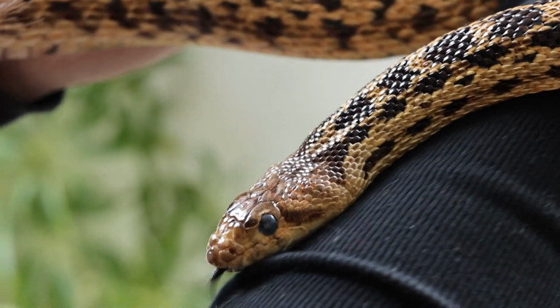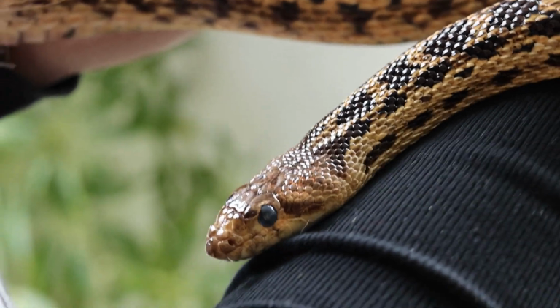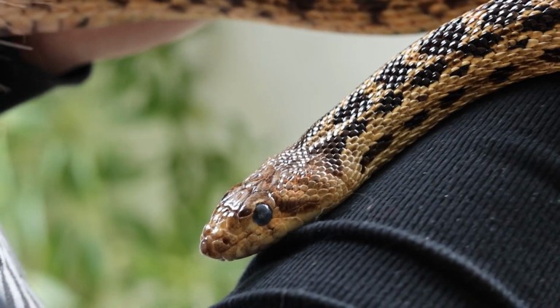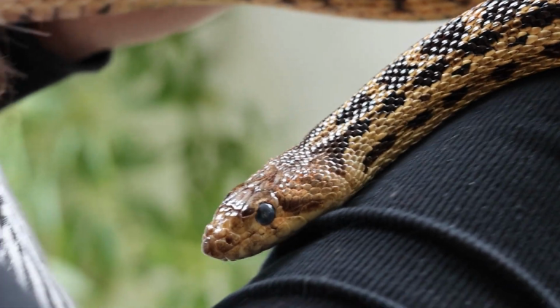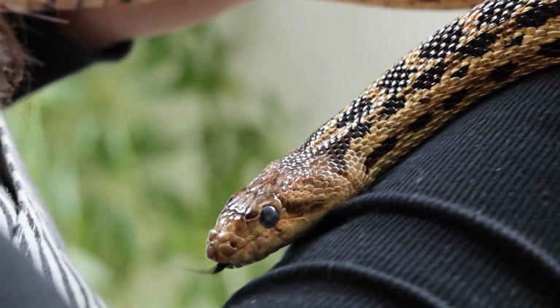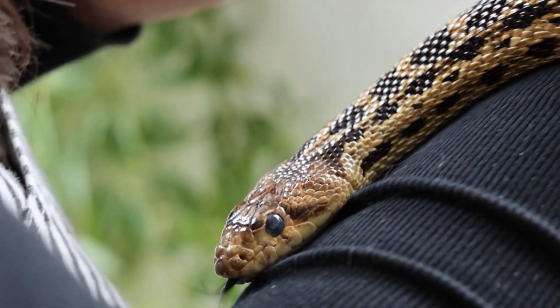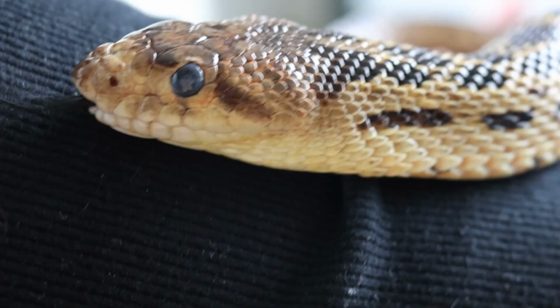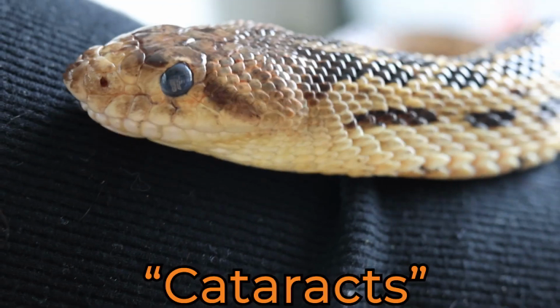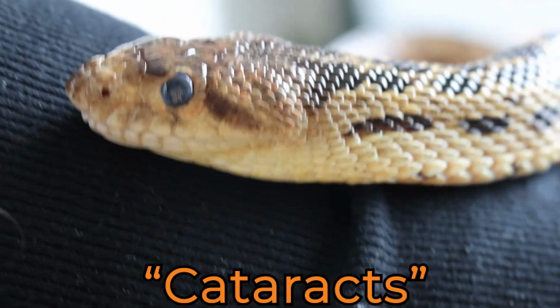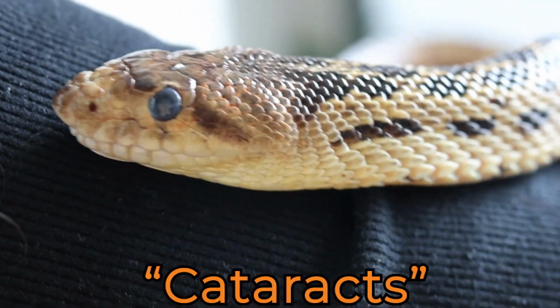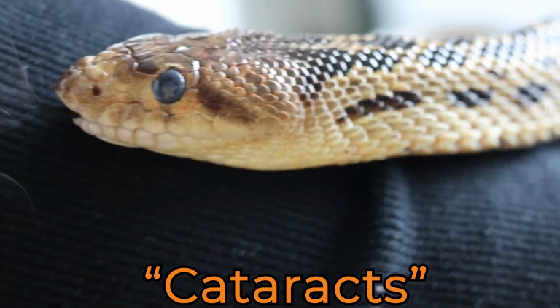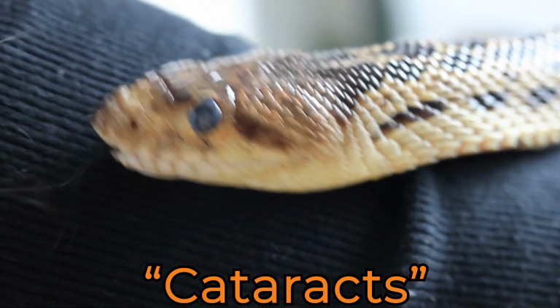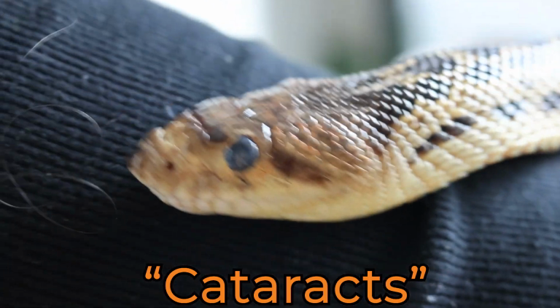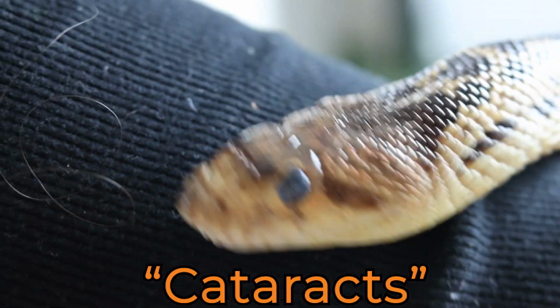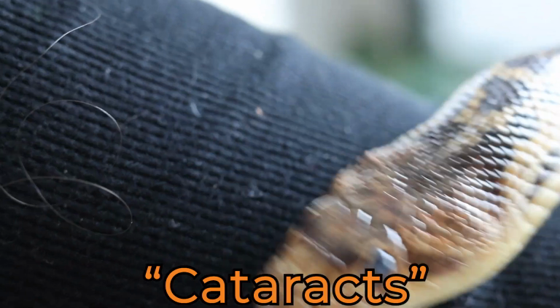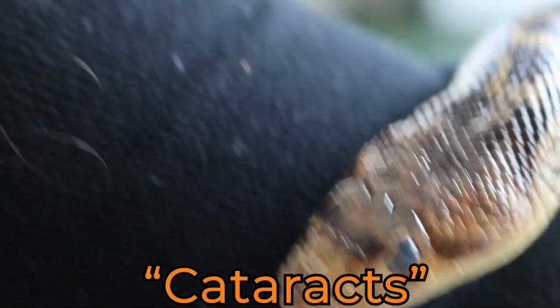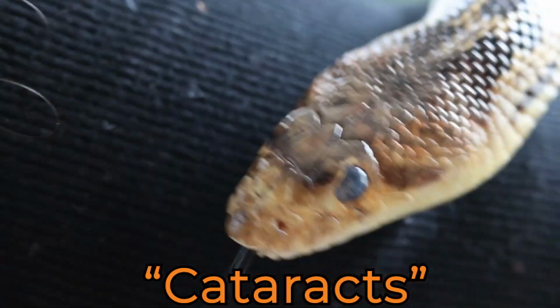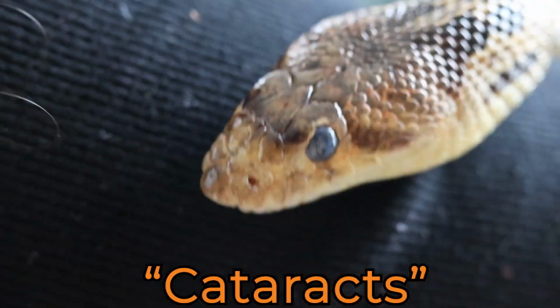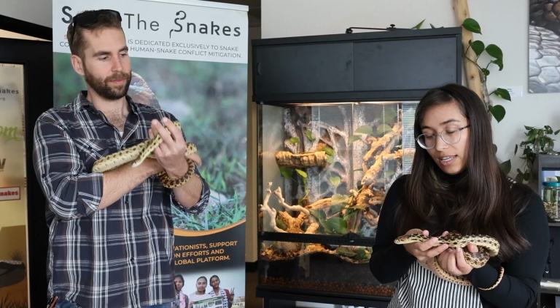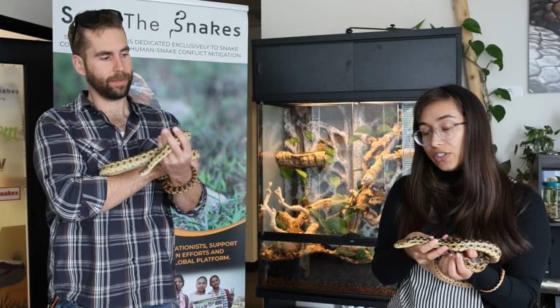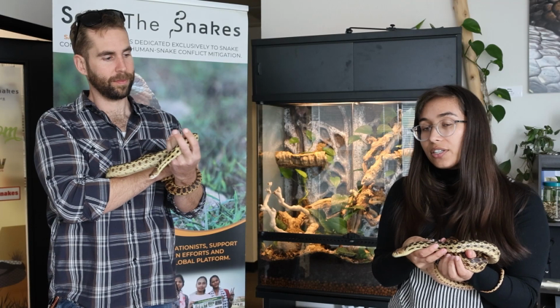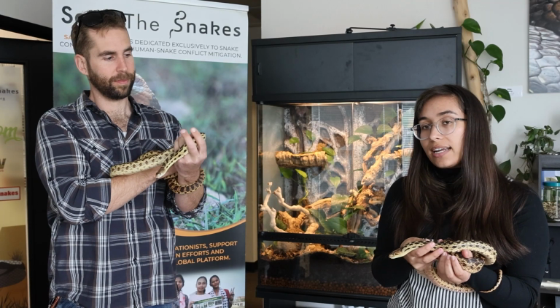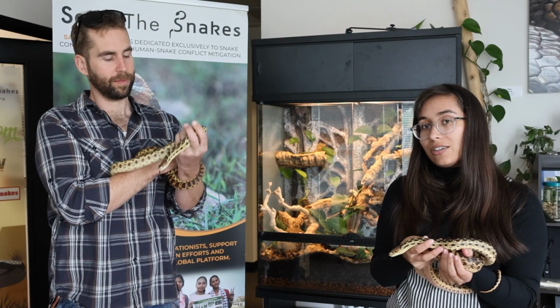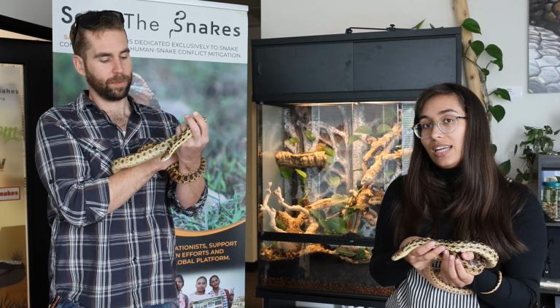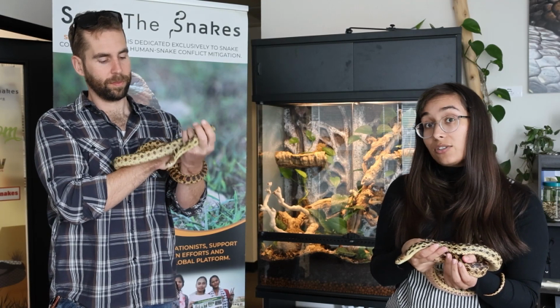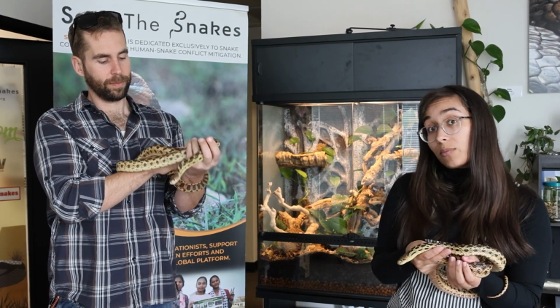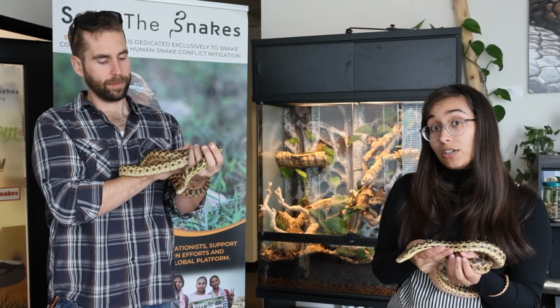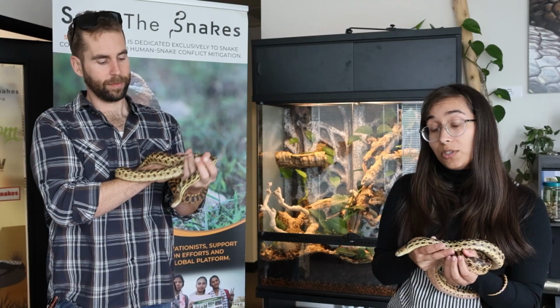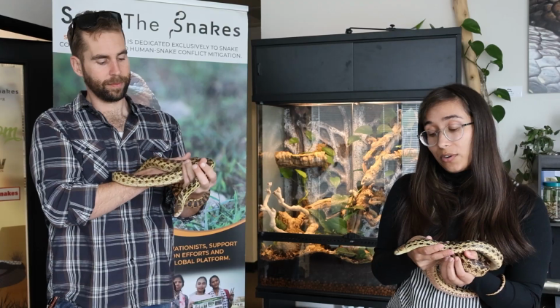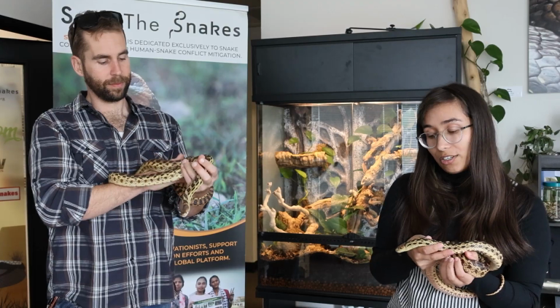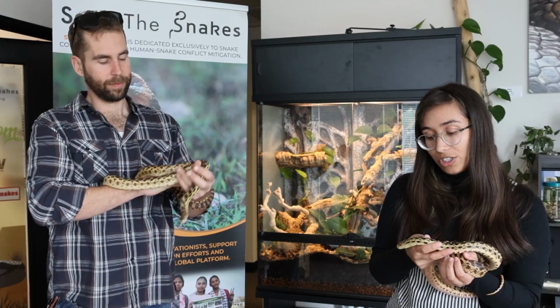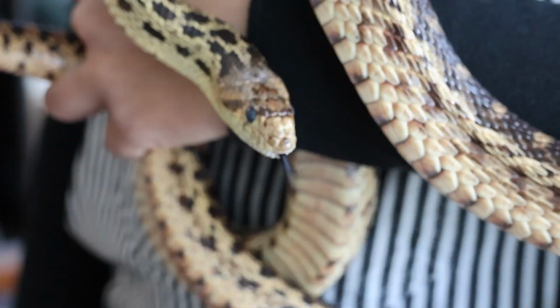His eyes have cataracts — they're kind of cloudy and blue. They look like how snakes normally look when they're going to shed.